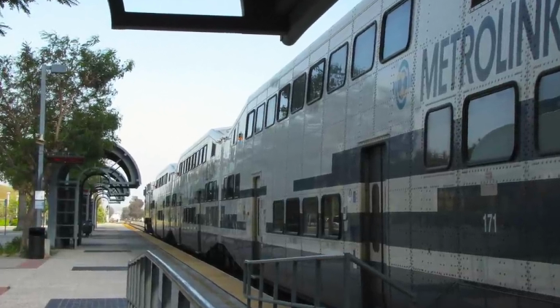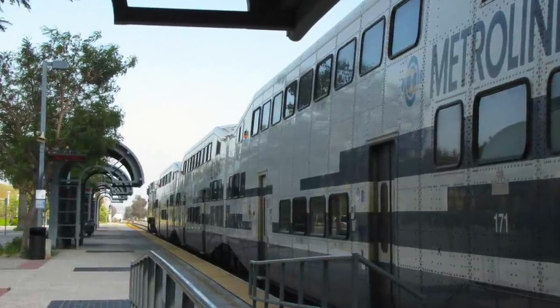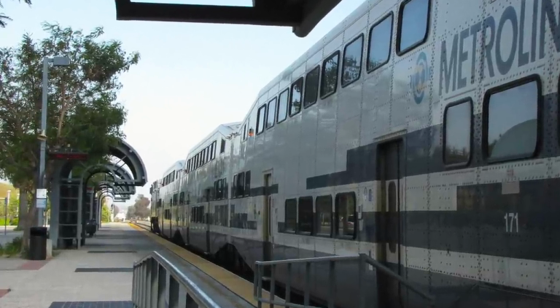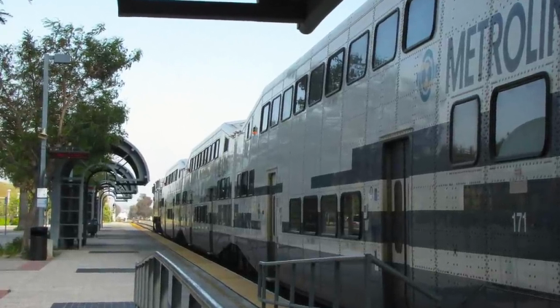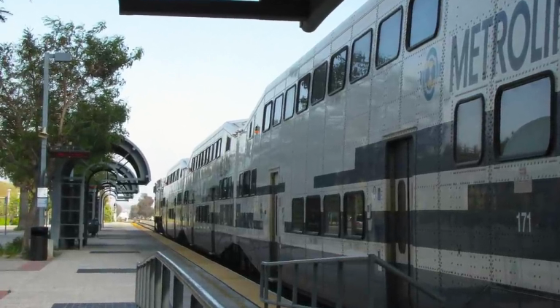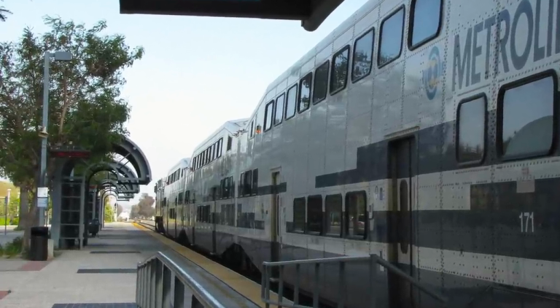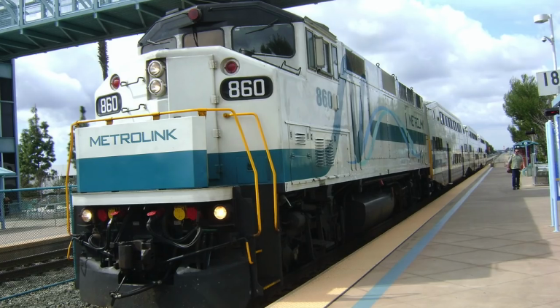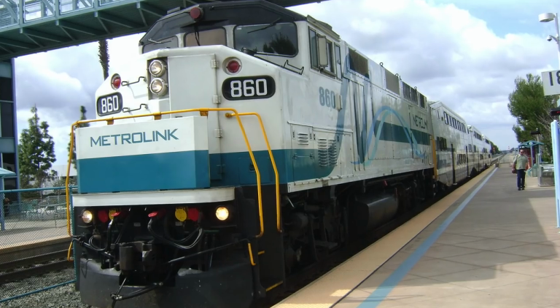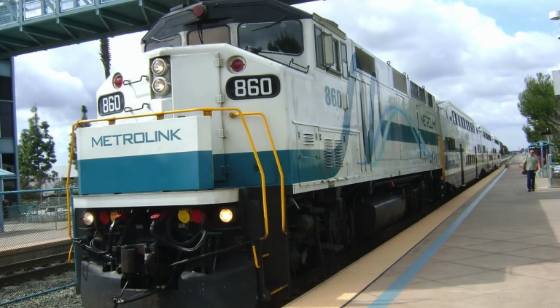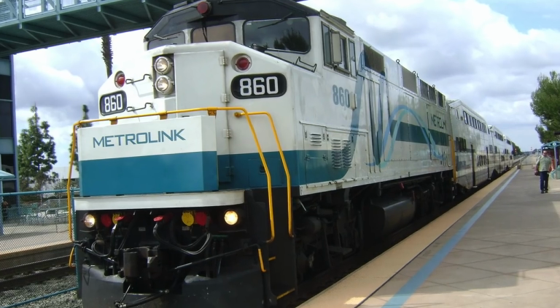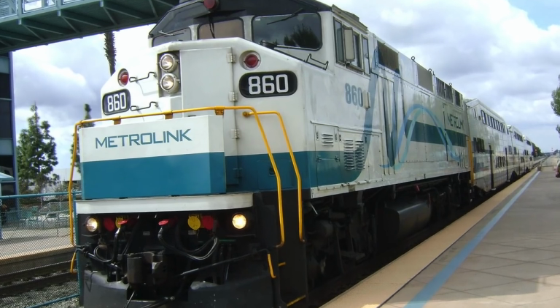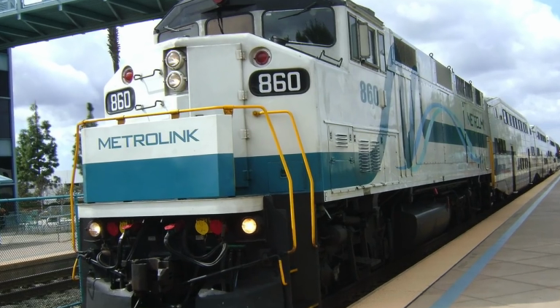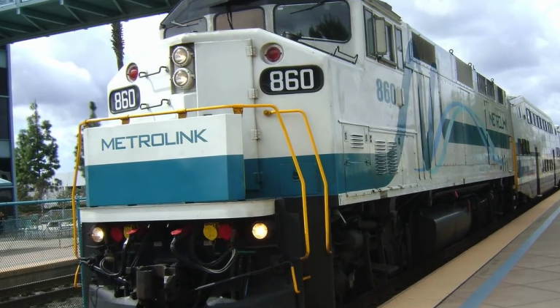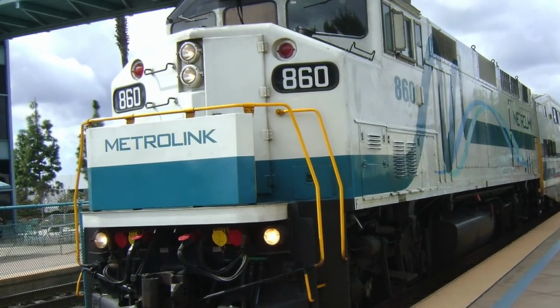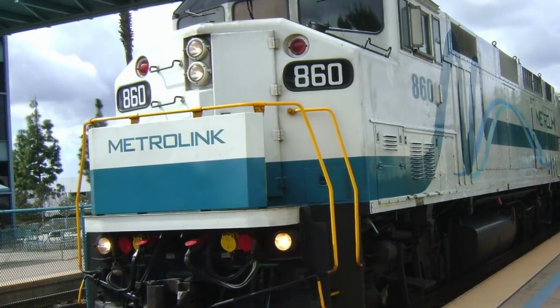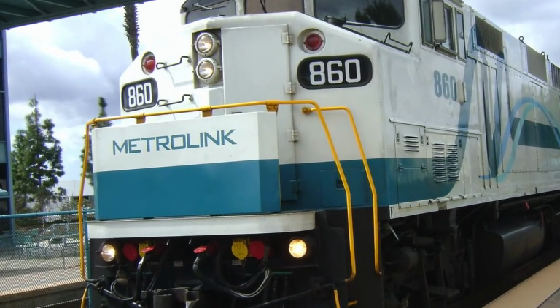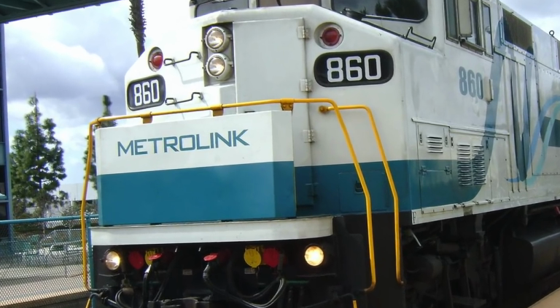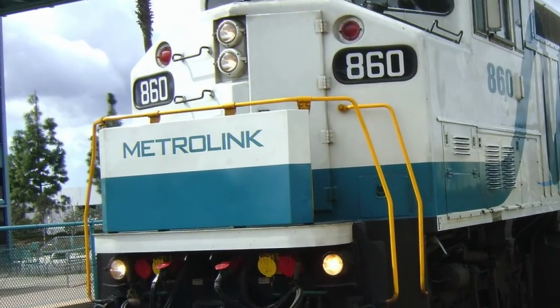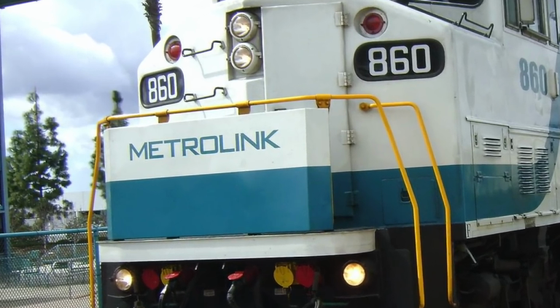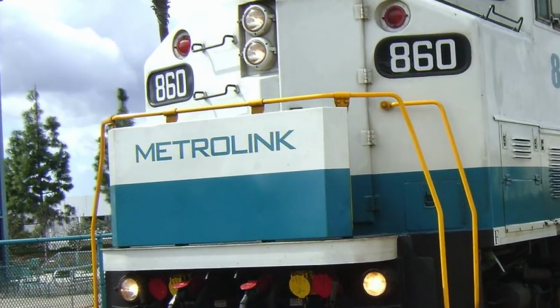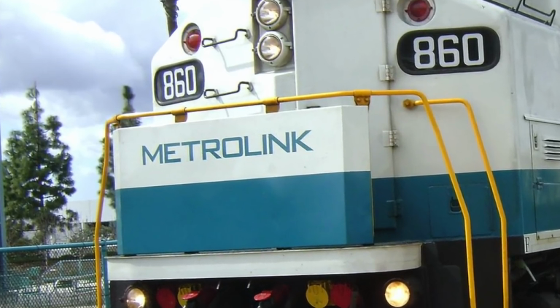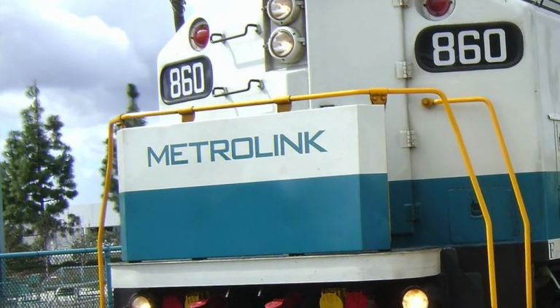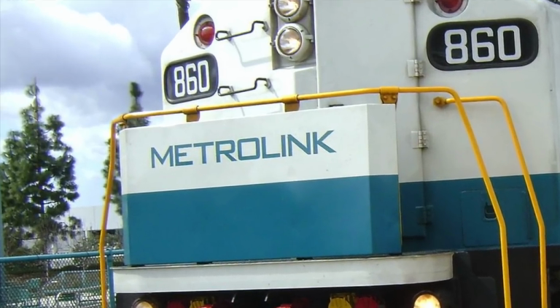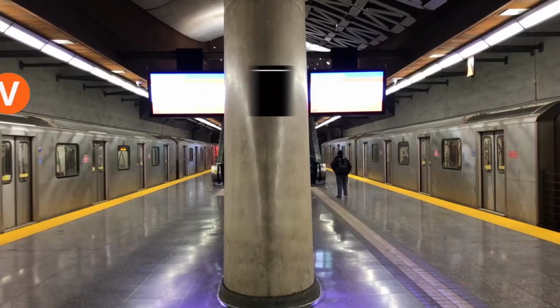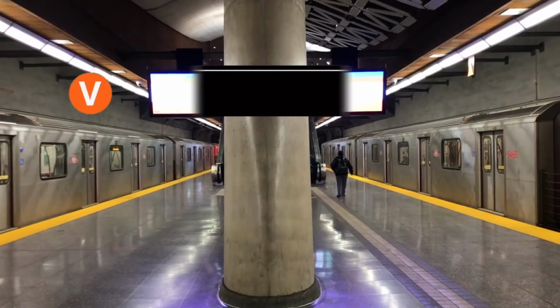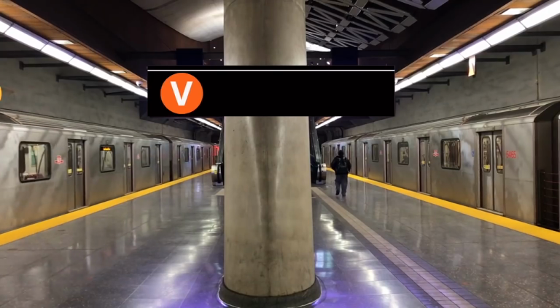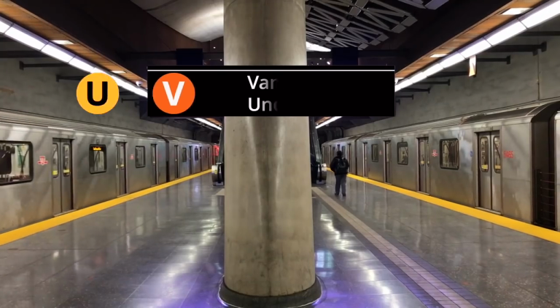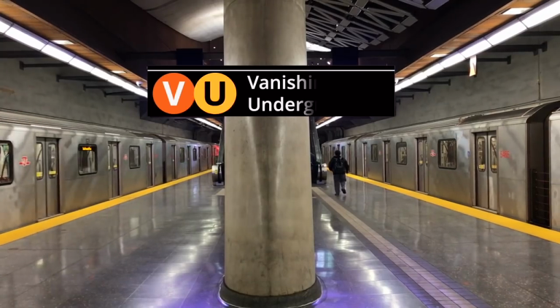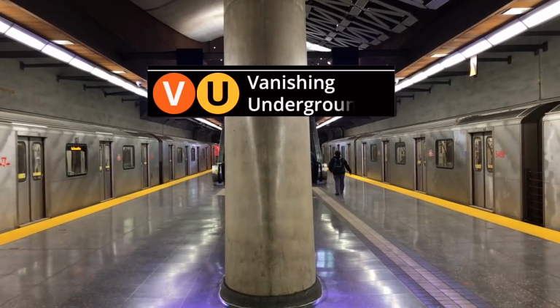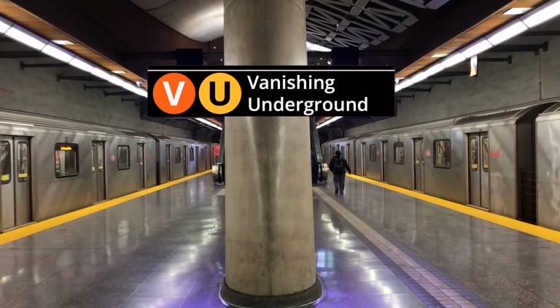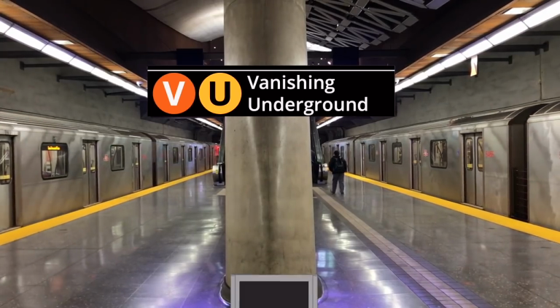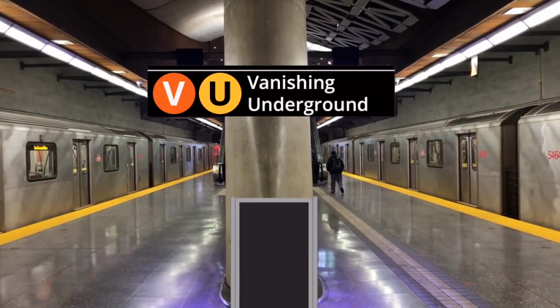But how did the system grow from its original stations to the network it is today? My name's Zach, and this is the evolution of the network.